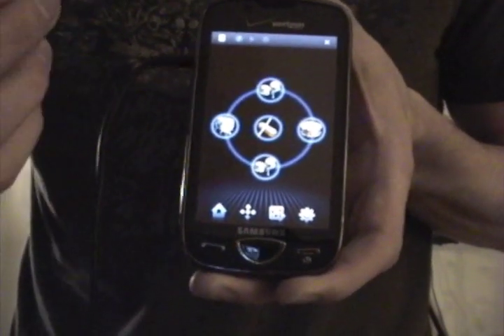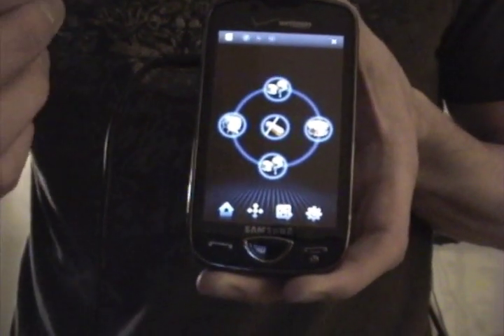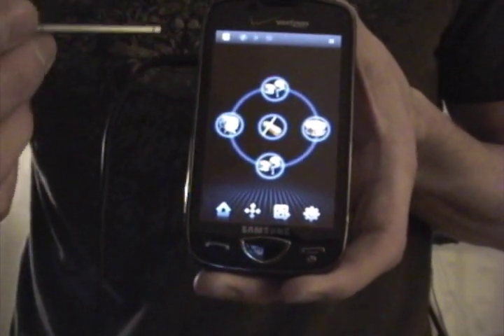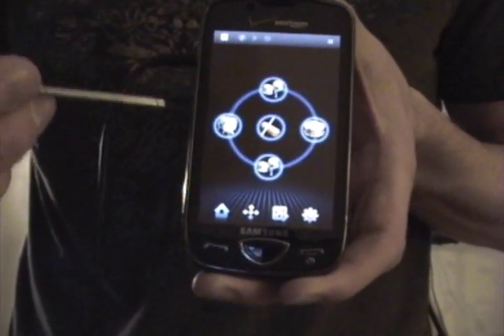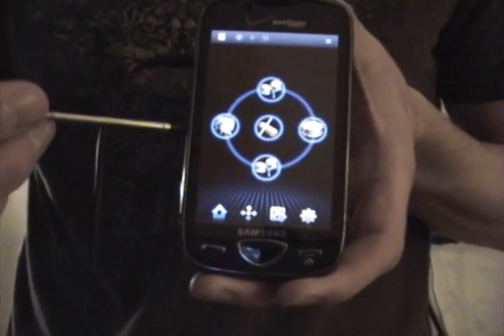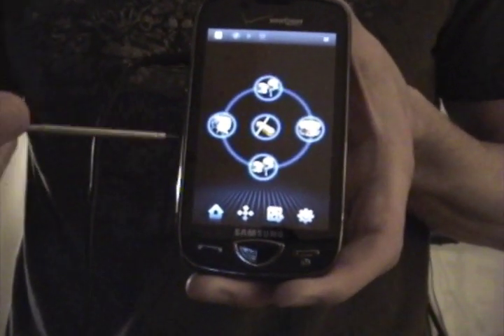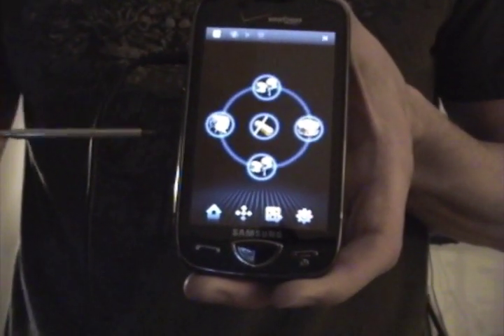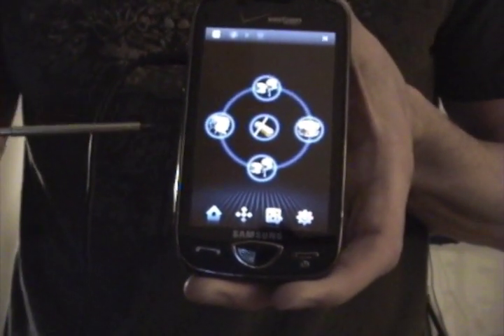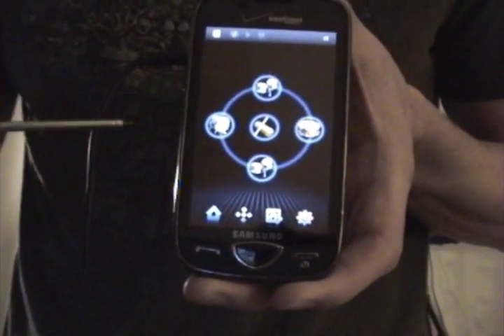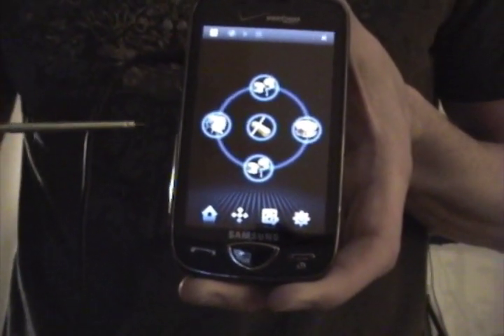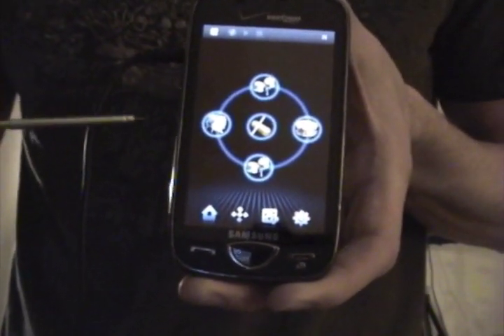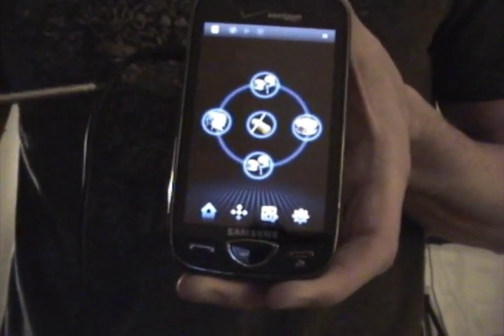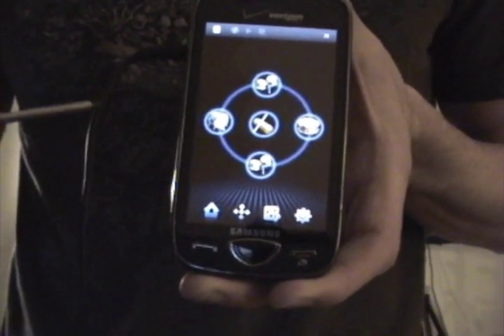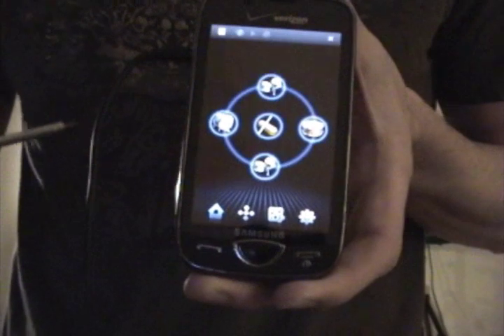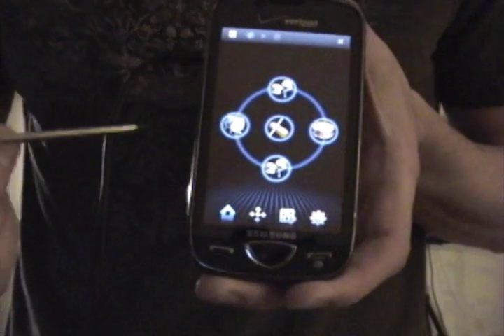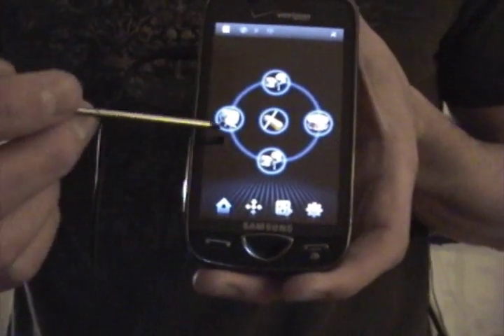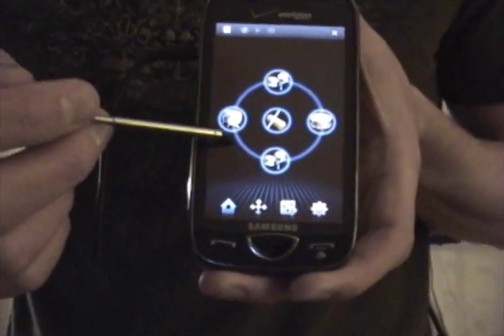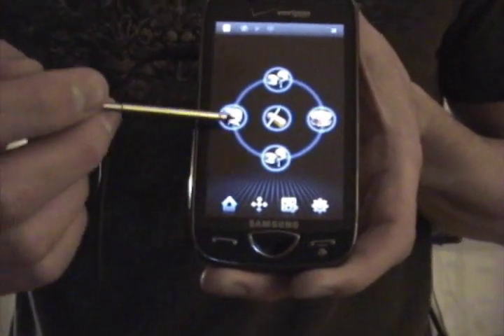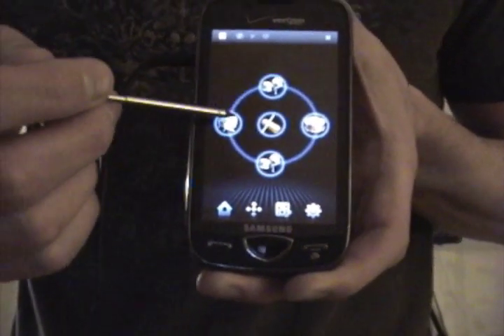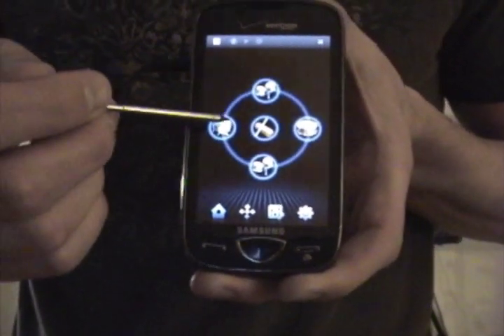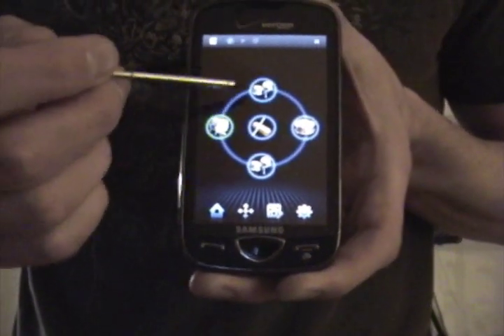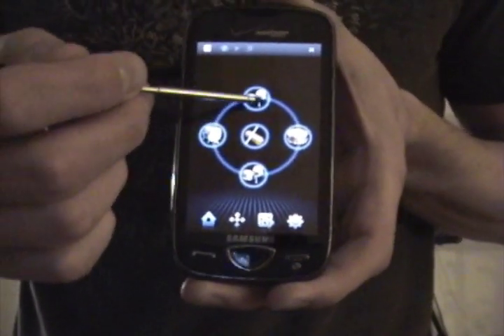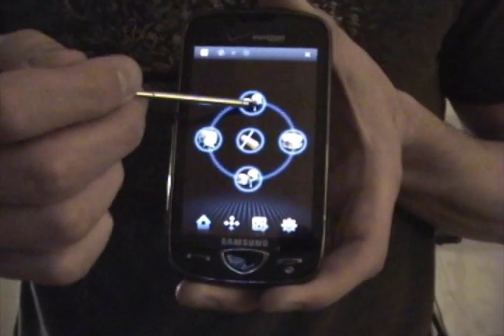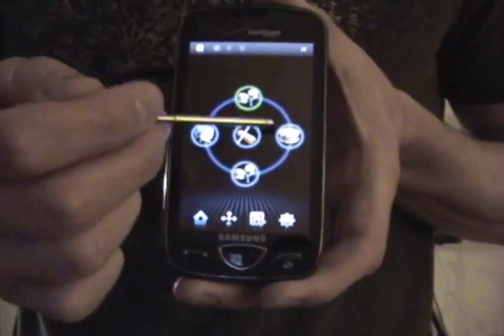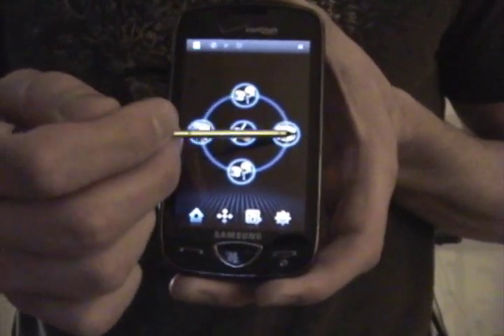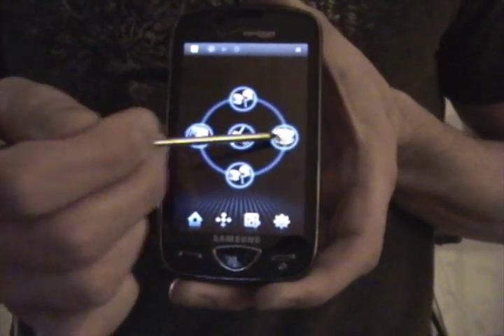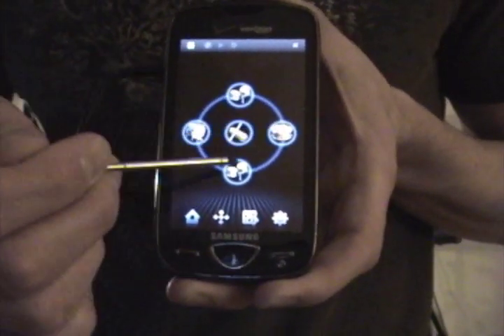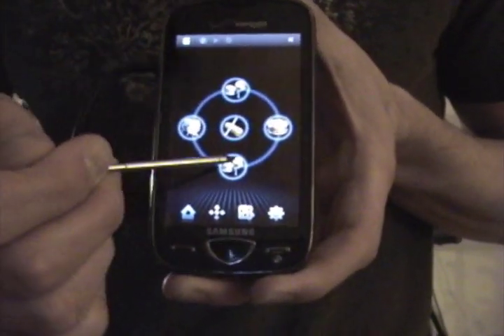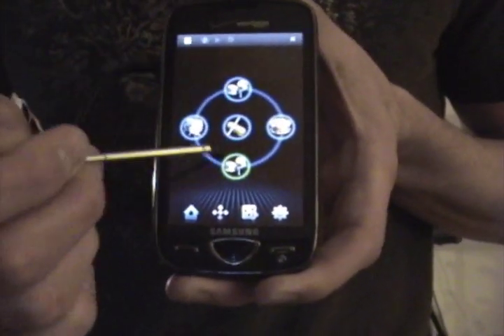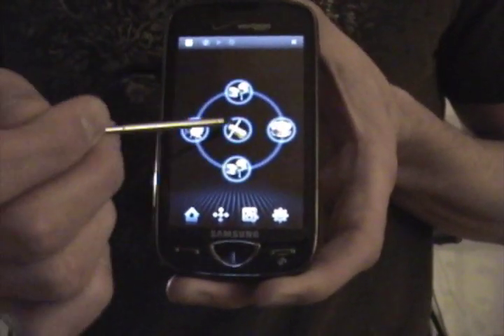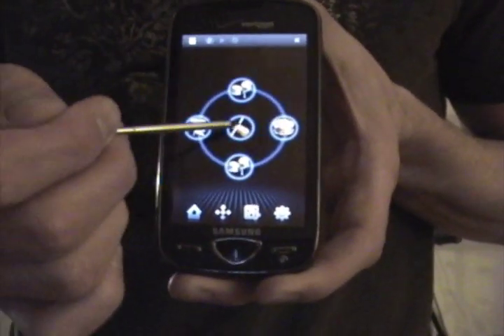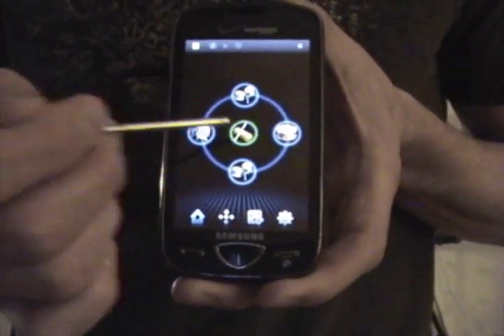There are five pads, if you want to call it that — one, two, three, four, five.